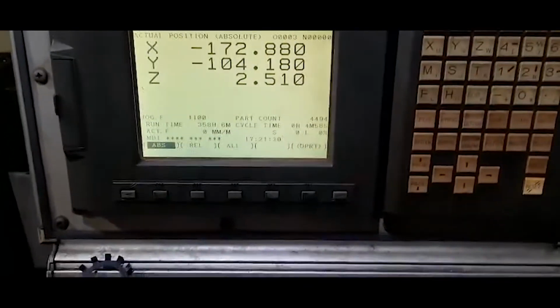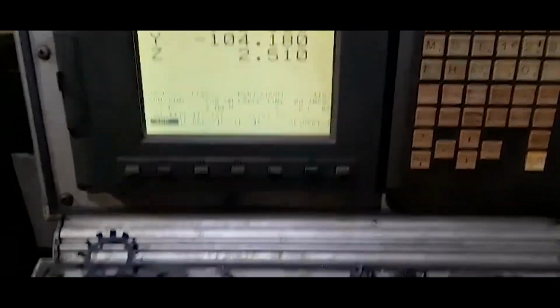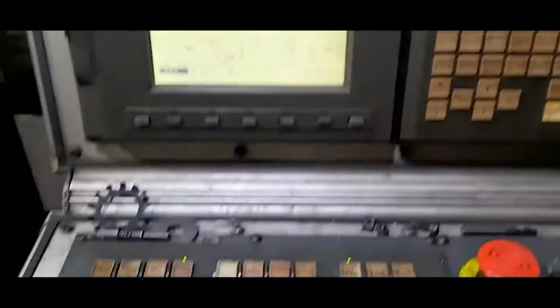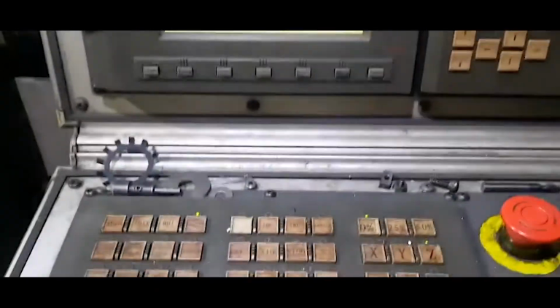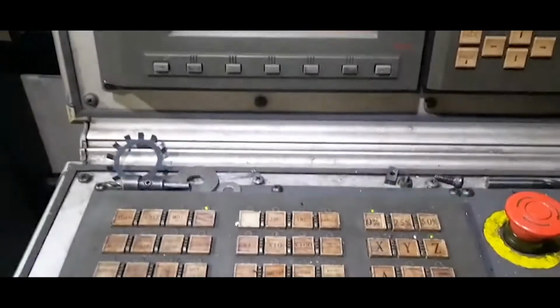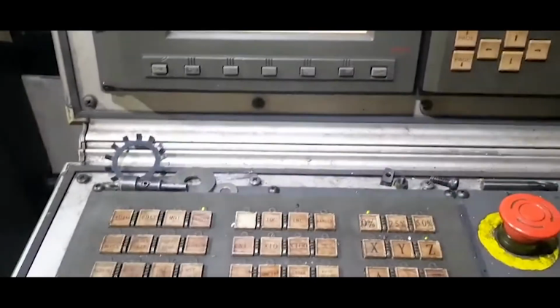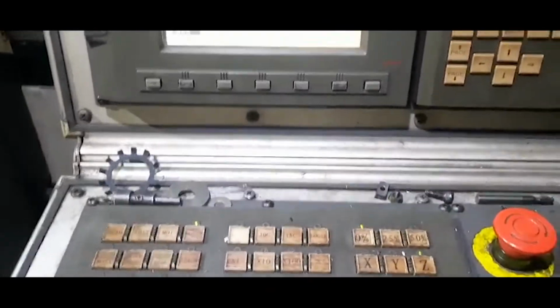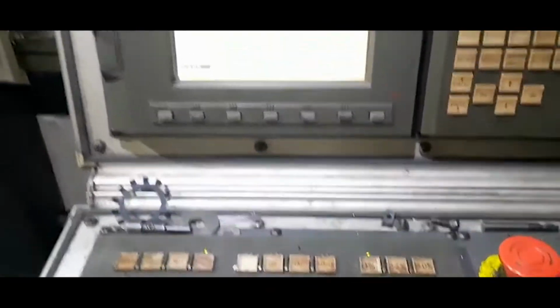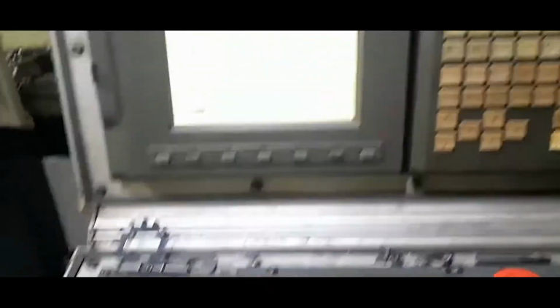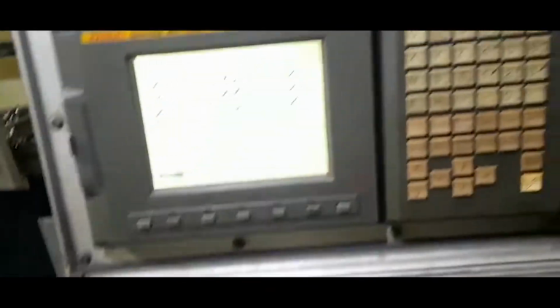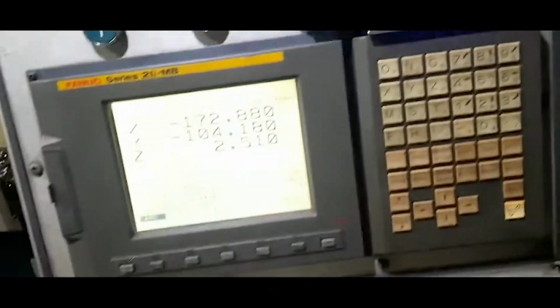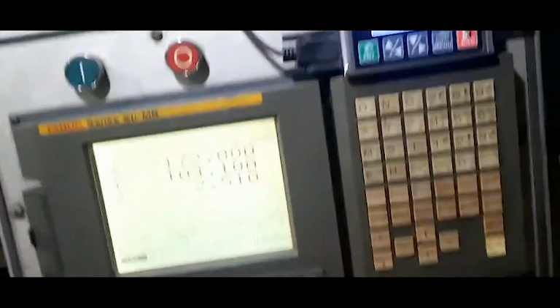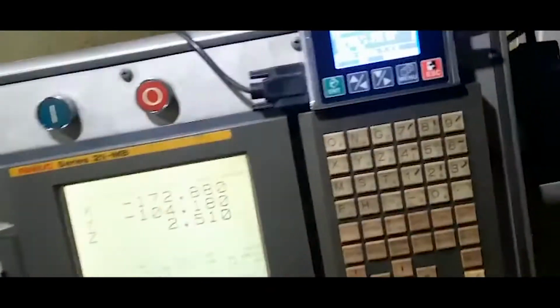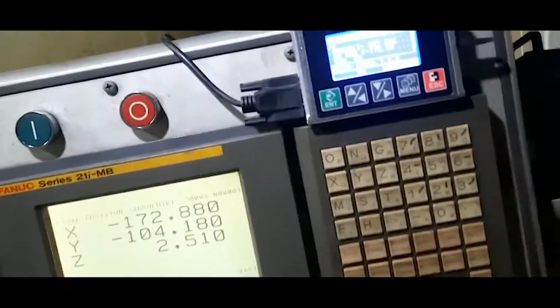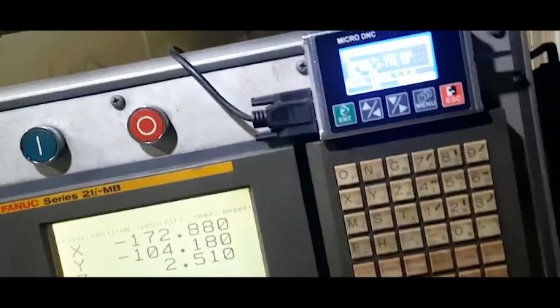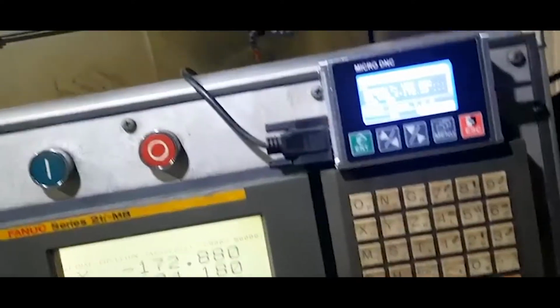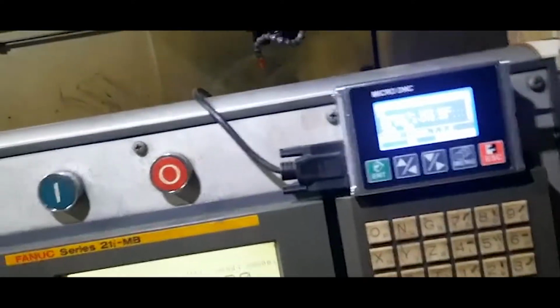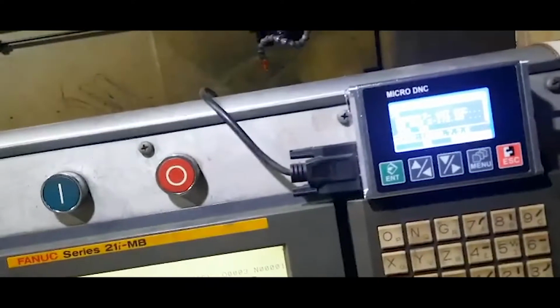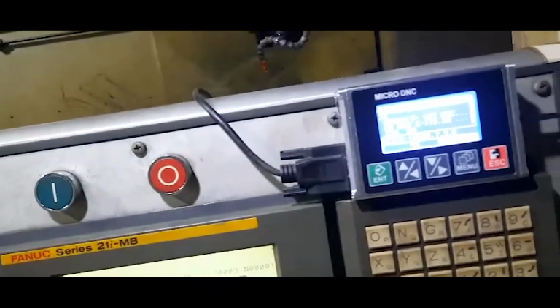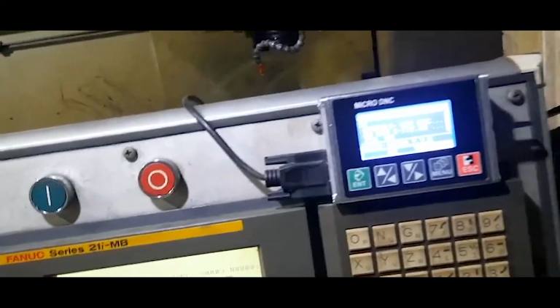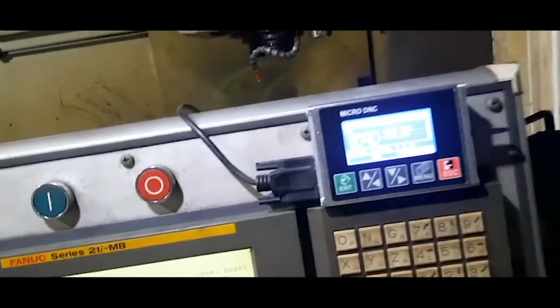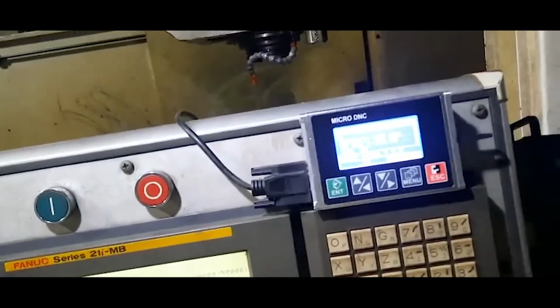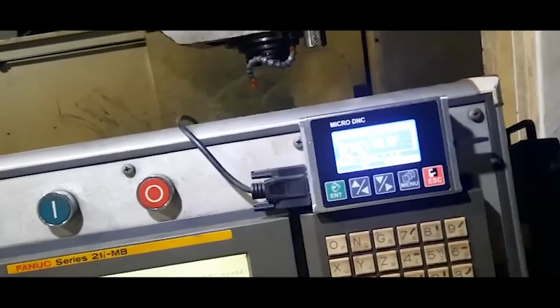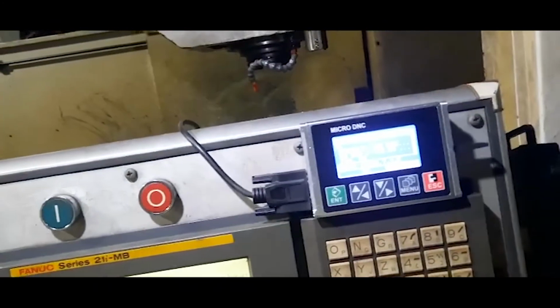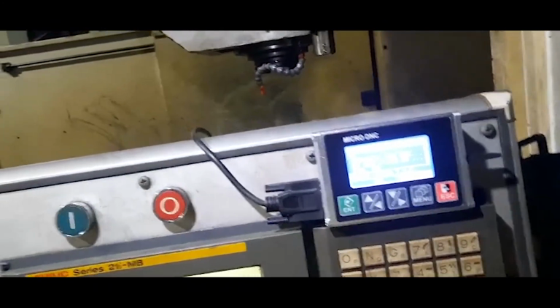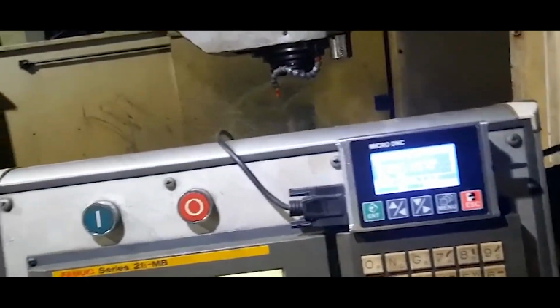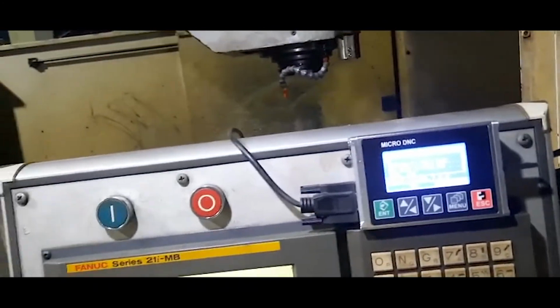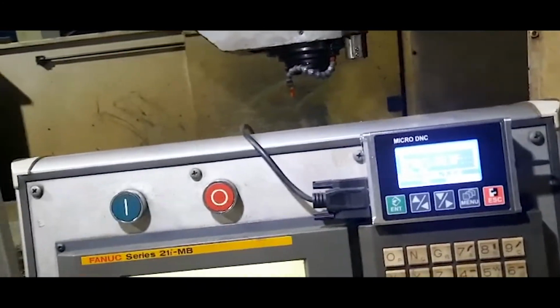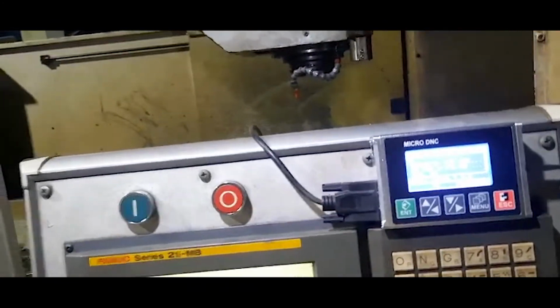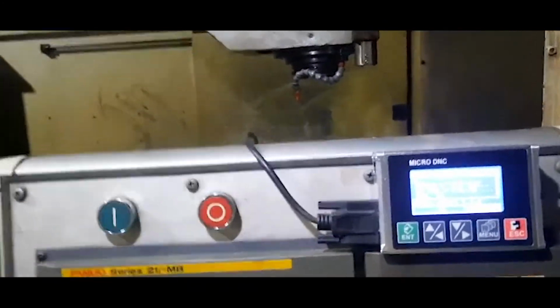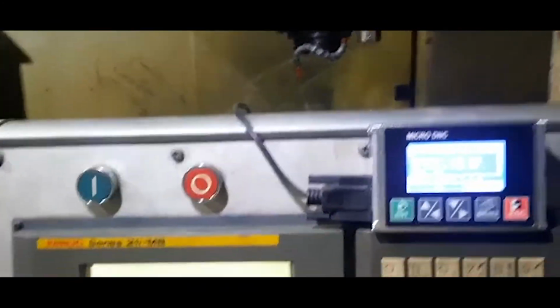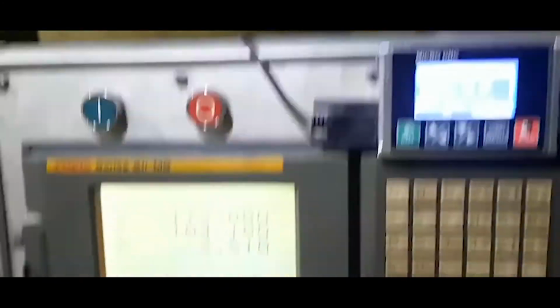Now we only need to select the working button on the machine.